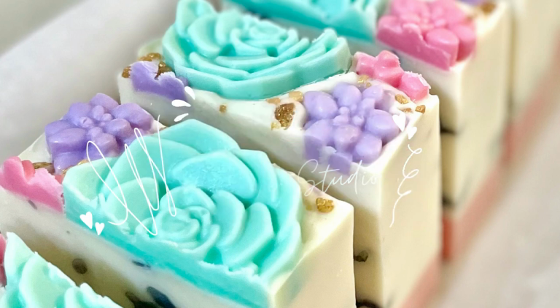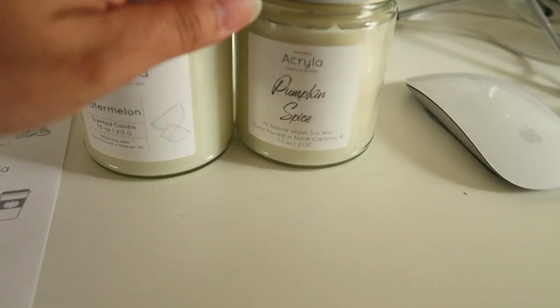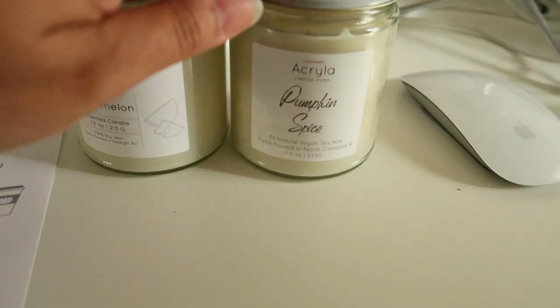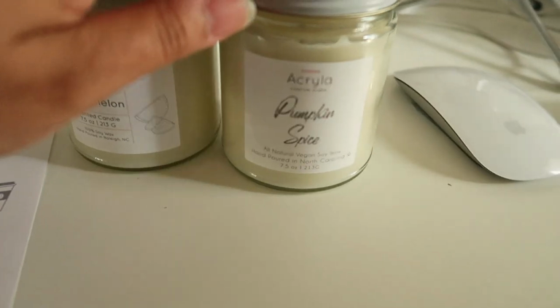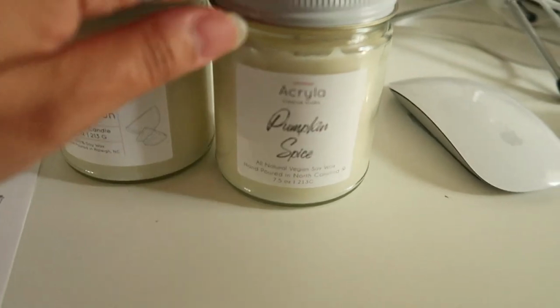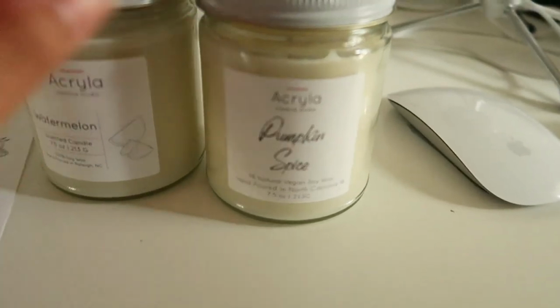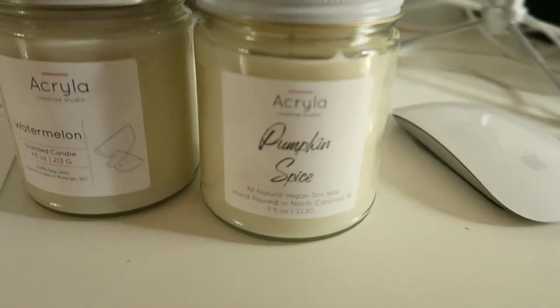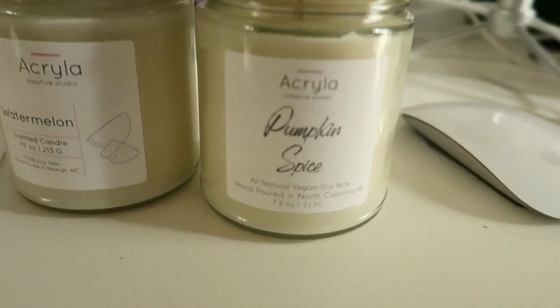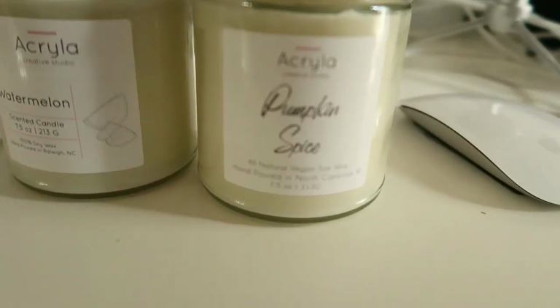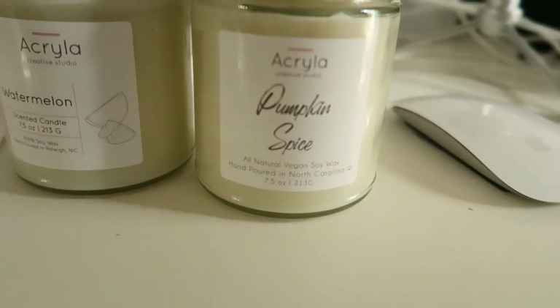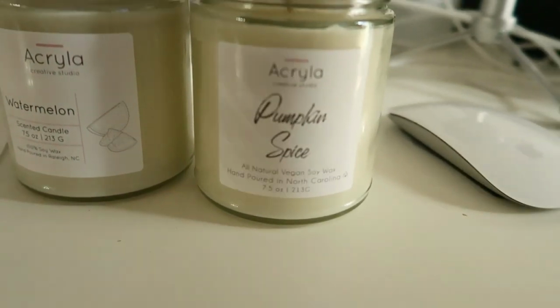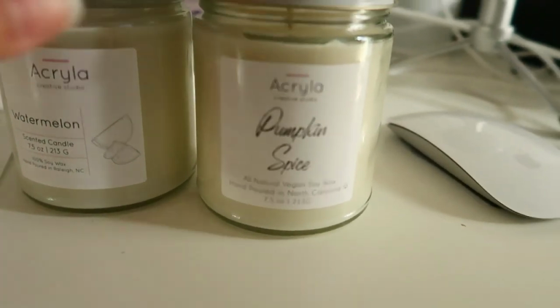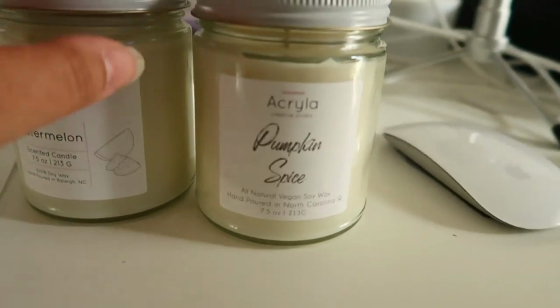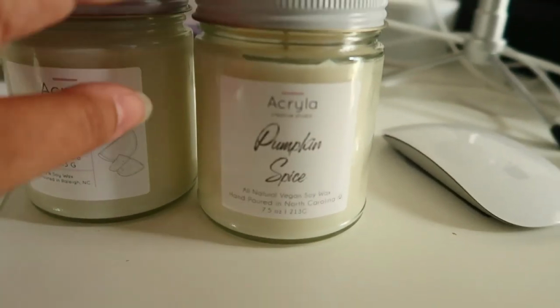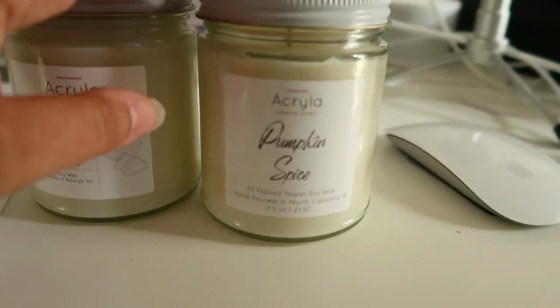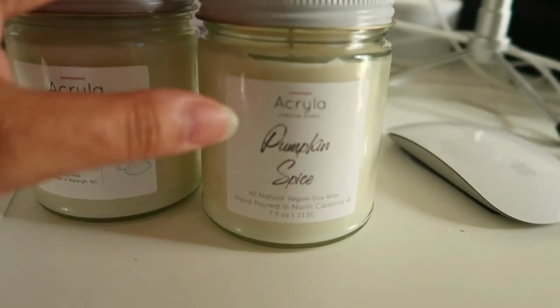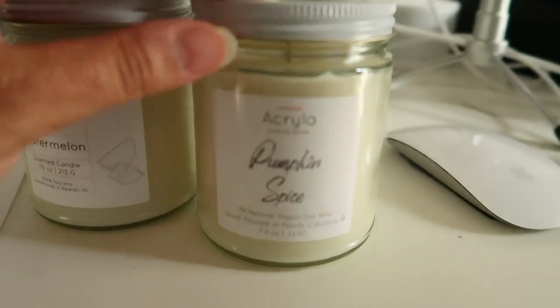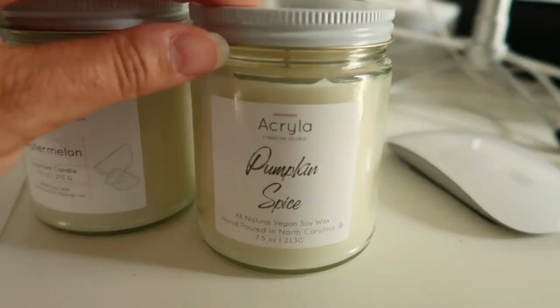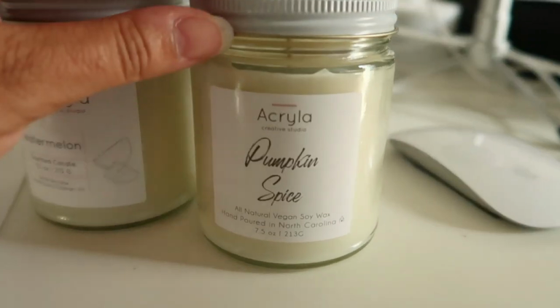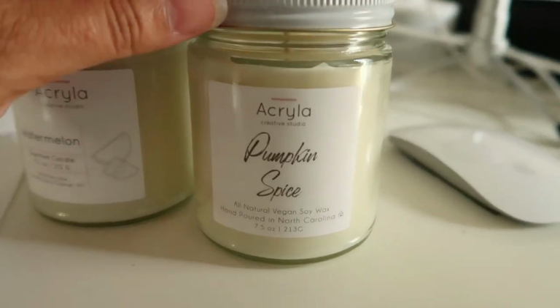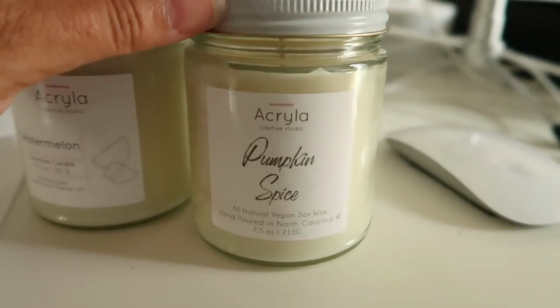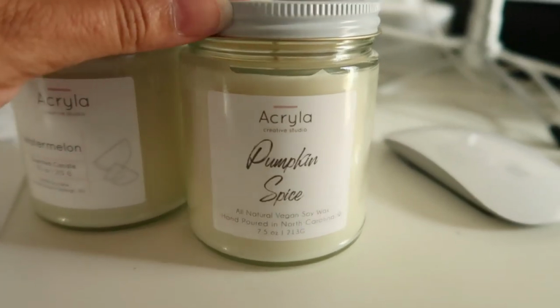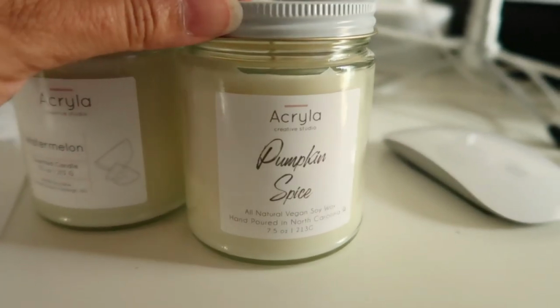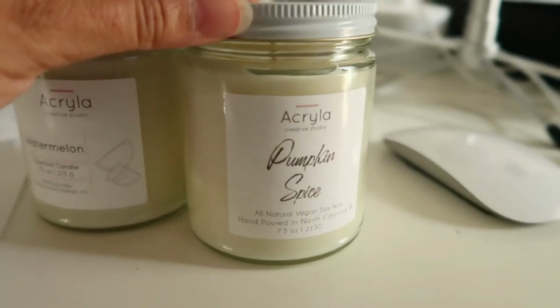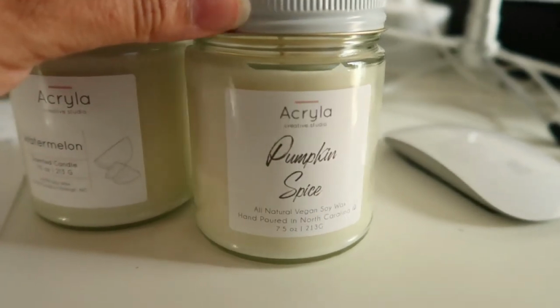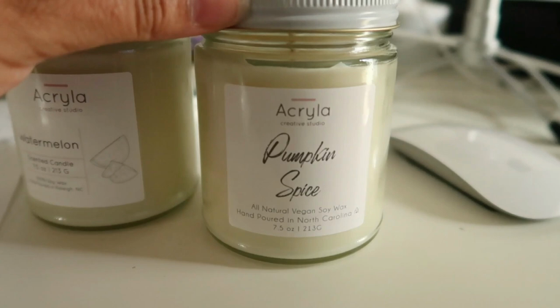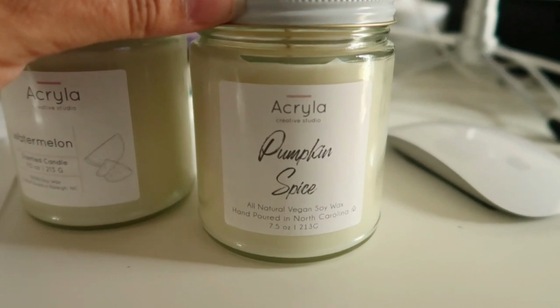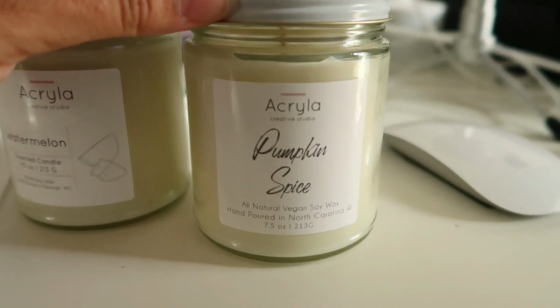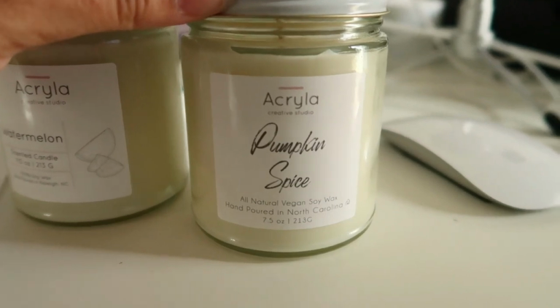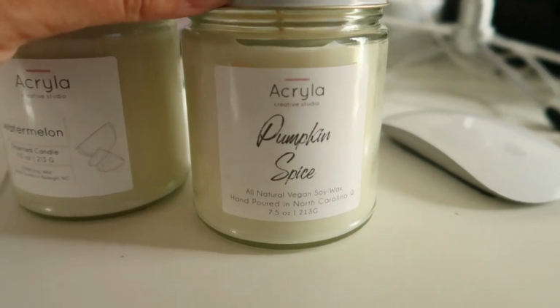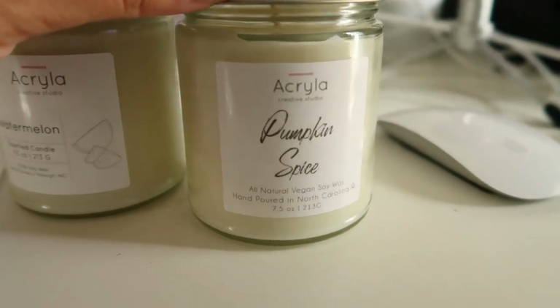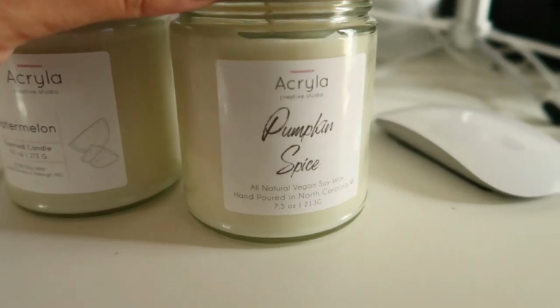This is the old label. Very simple, very sleek, modern.